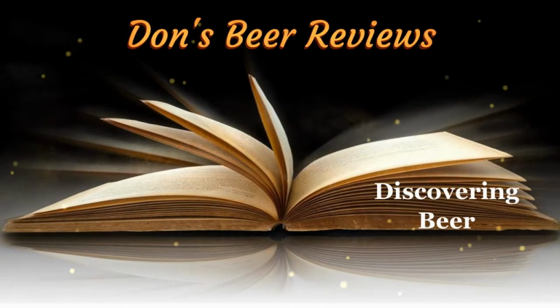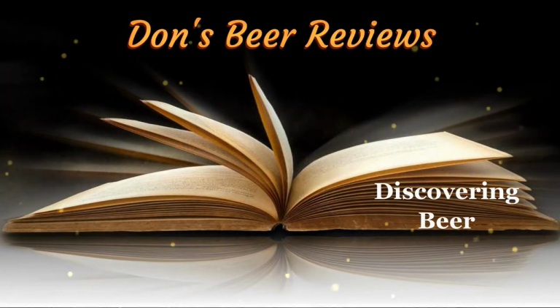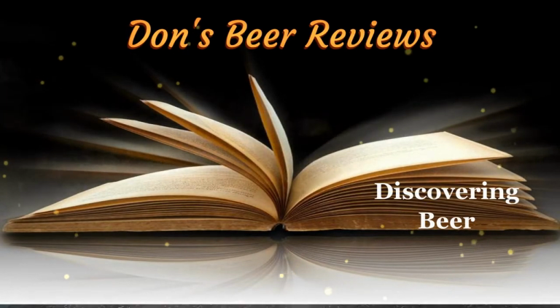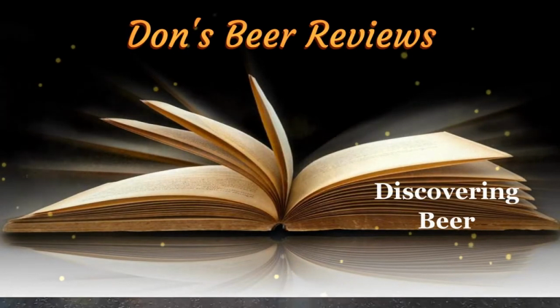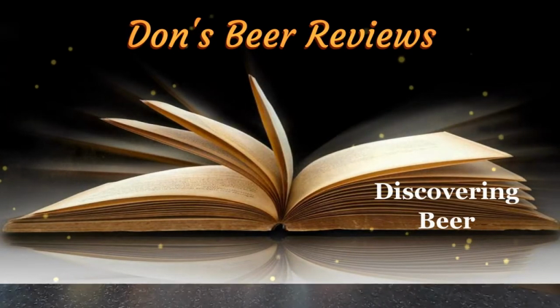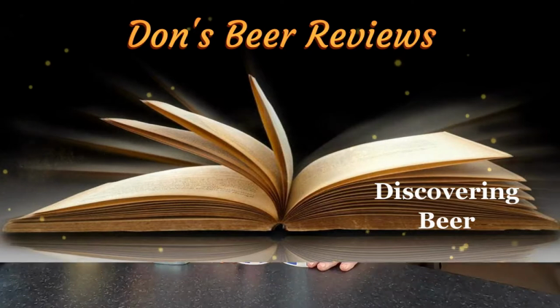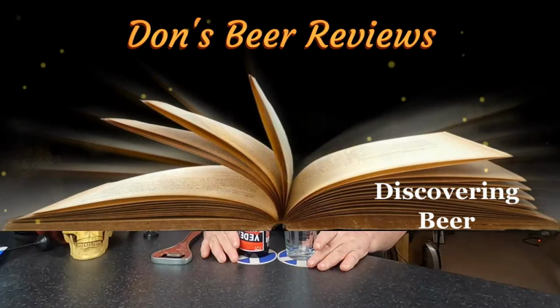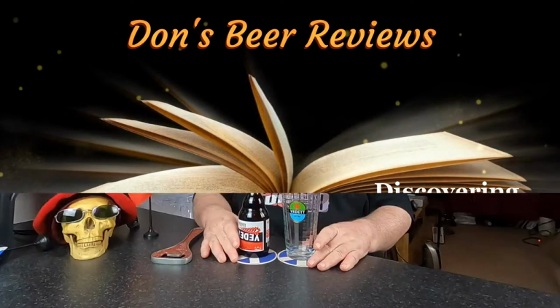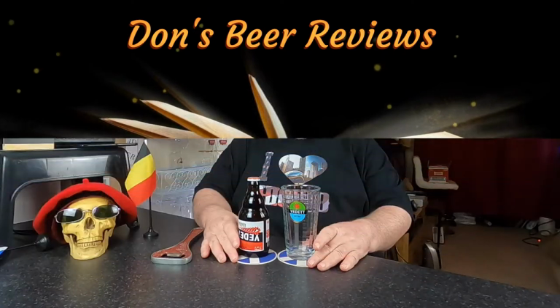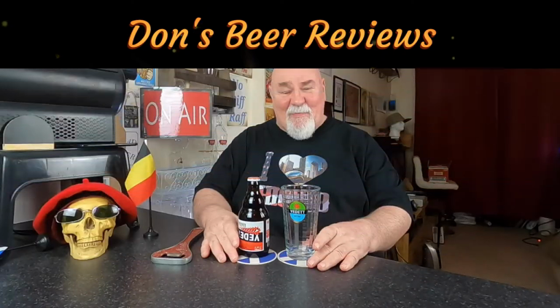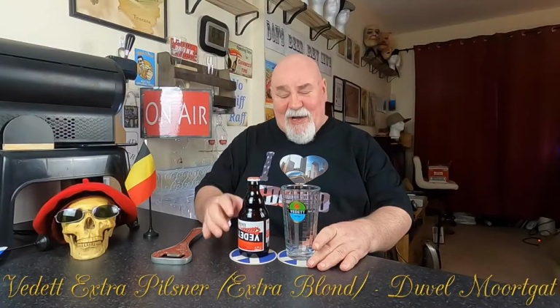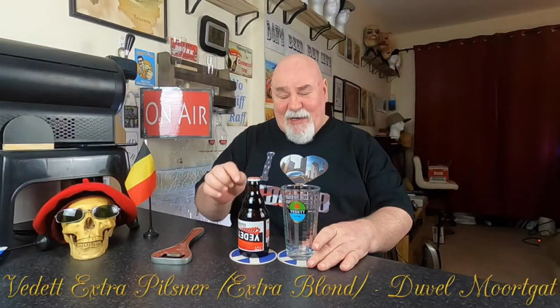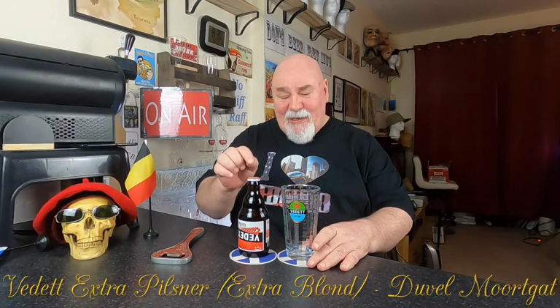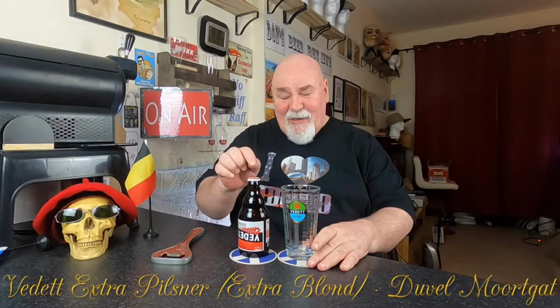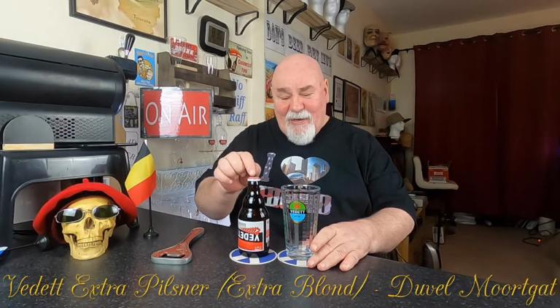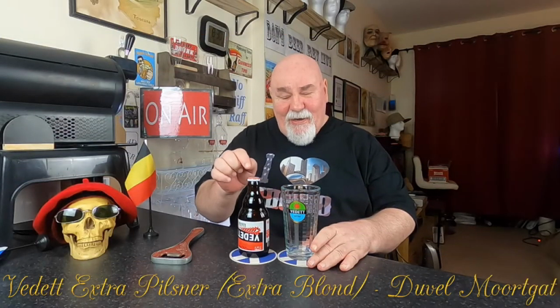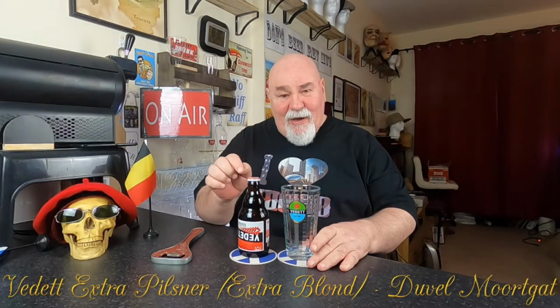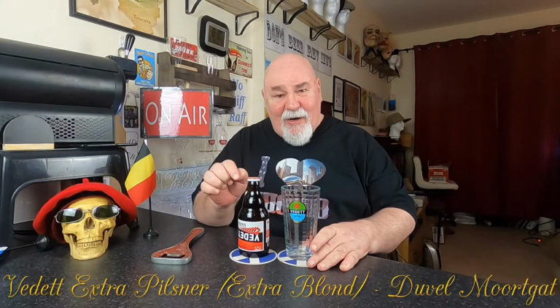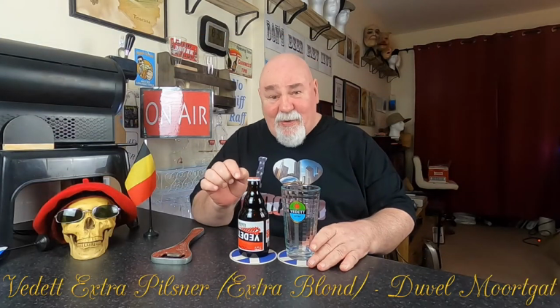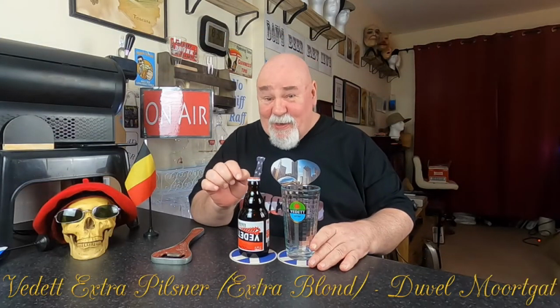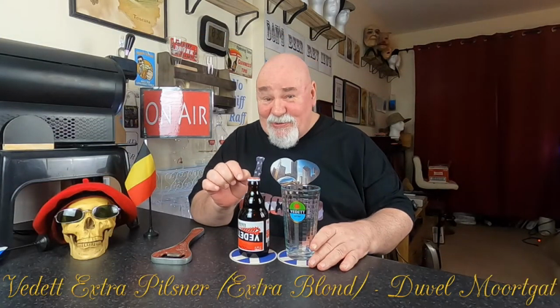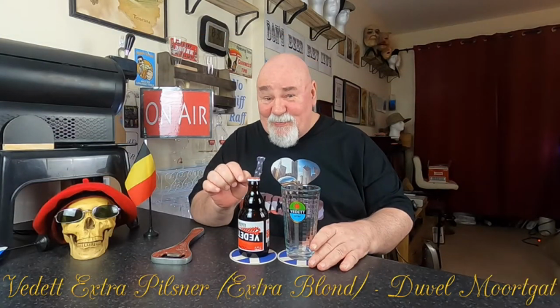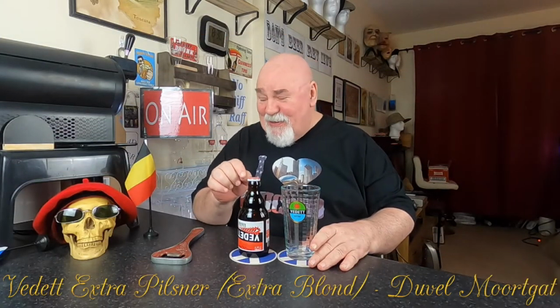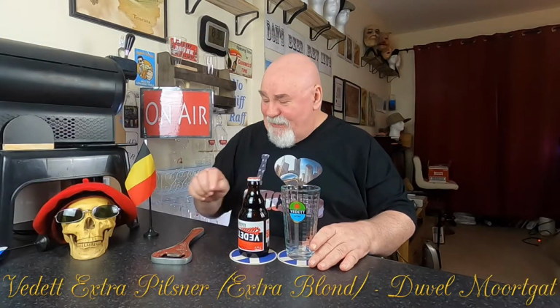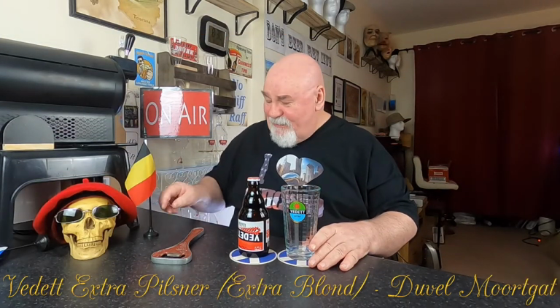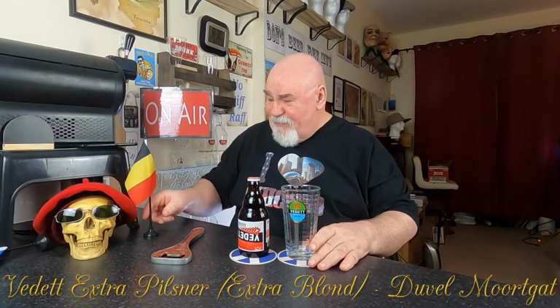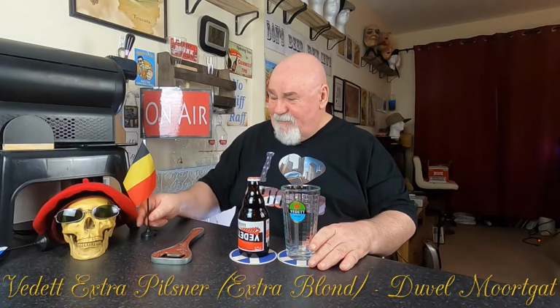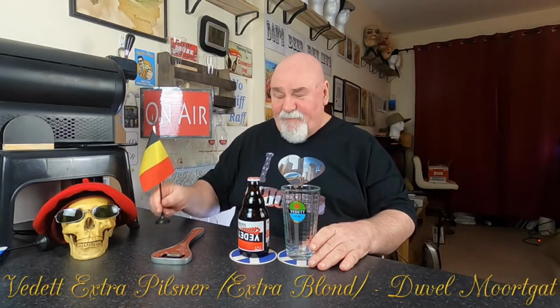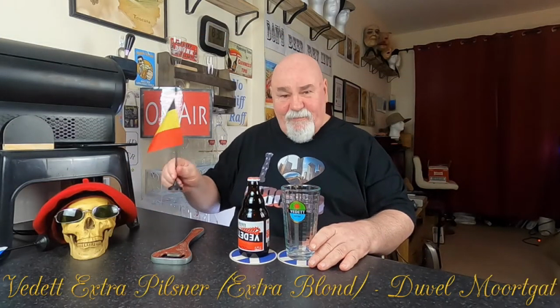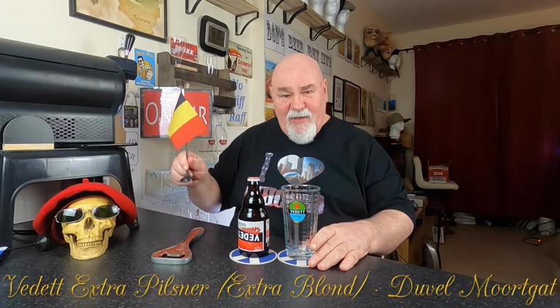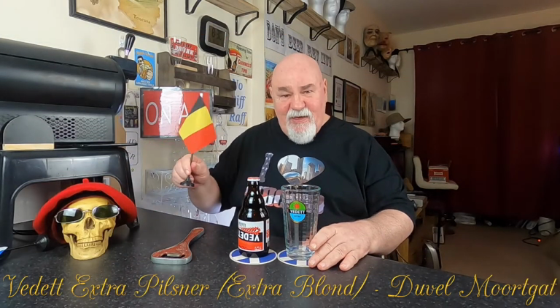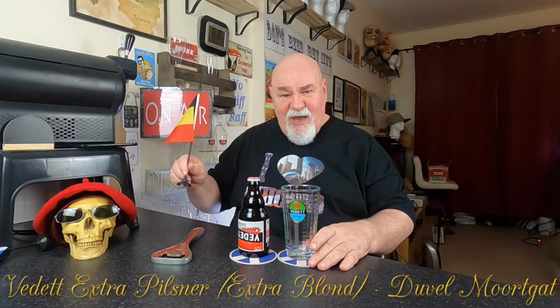Hello again, welcome back — another Belgian beer, yay!